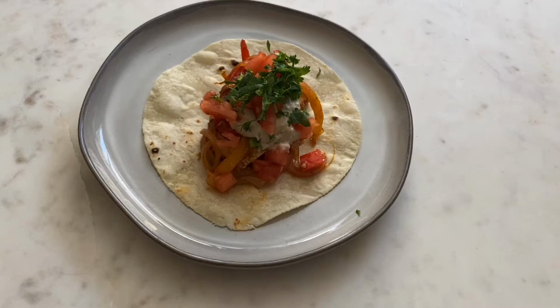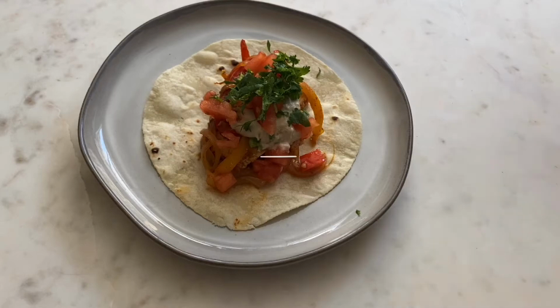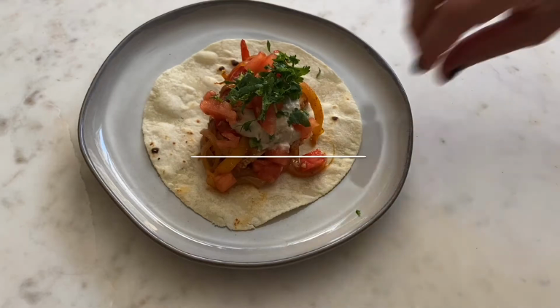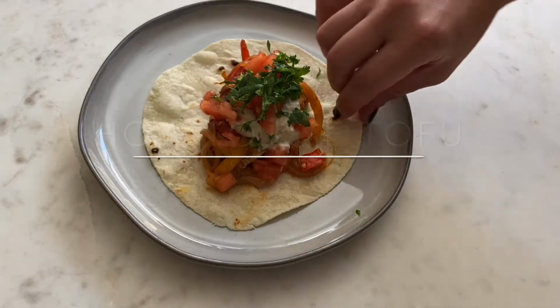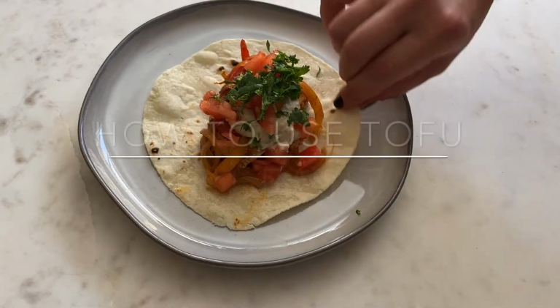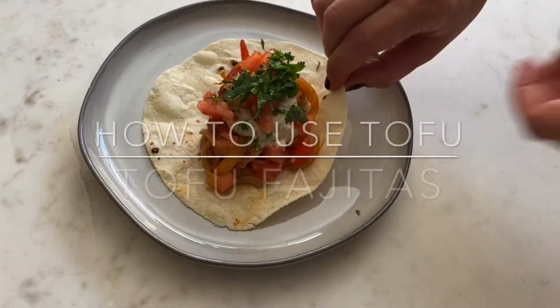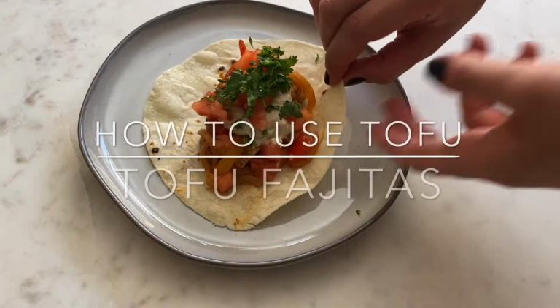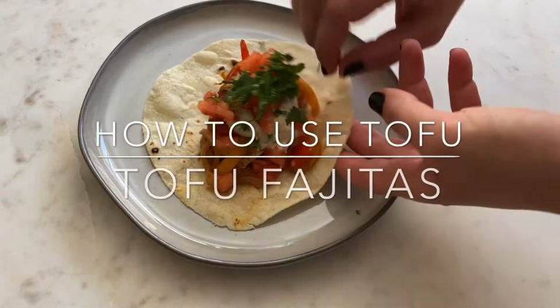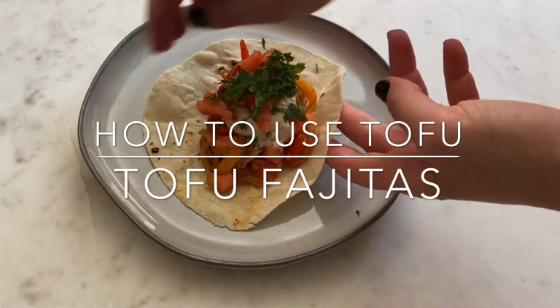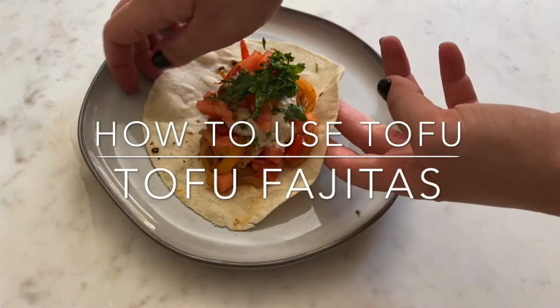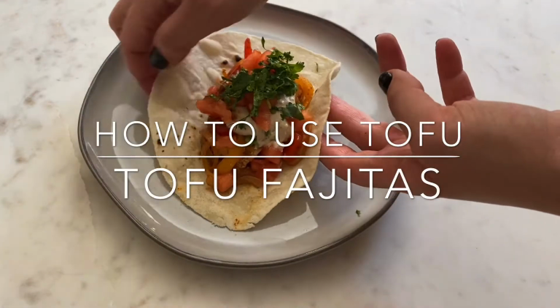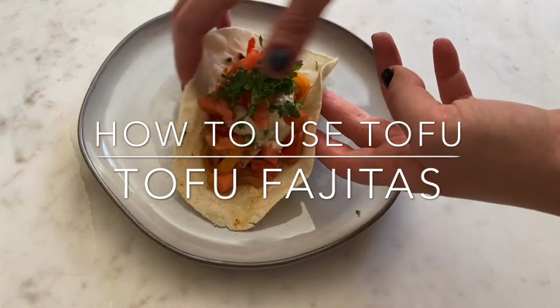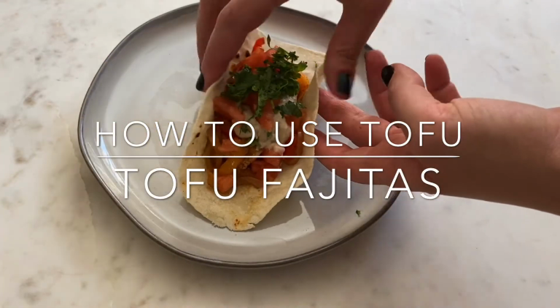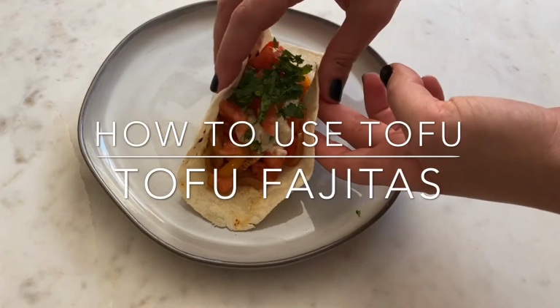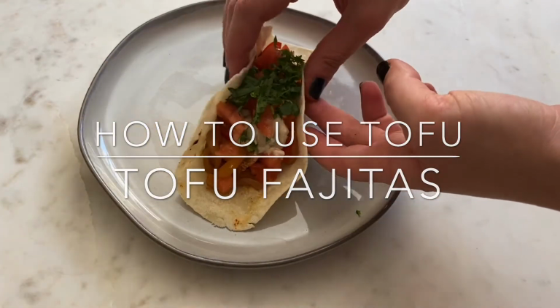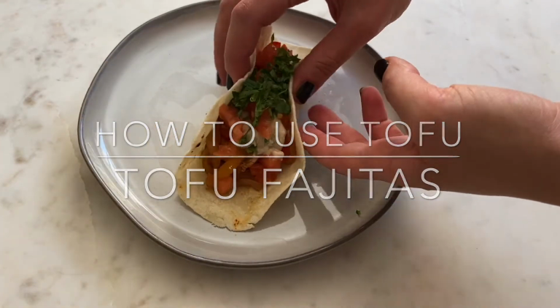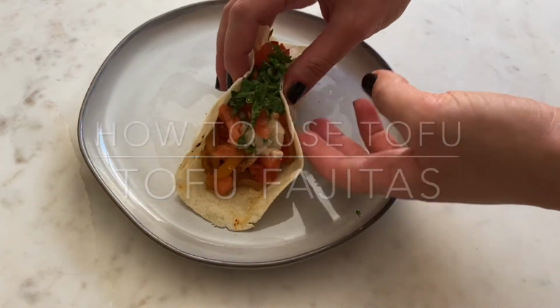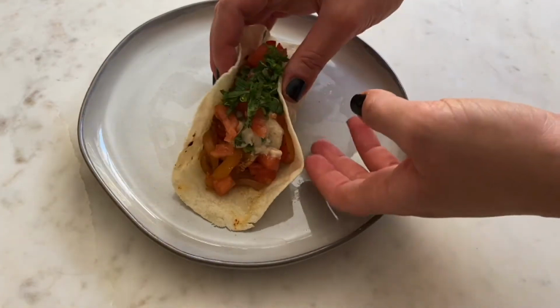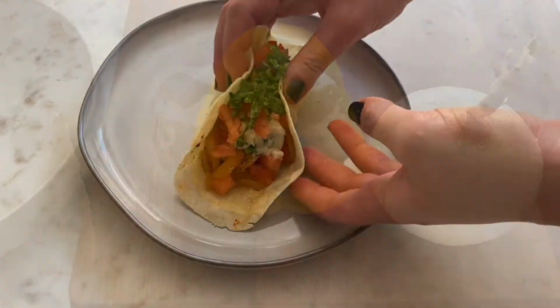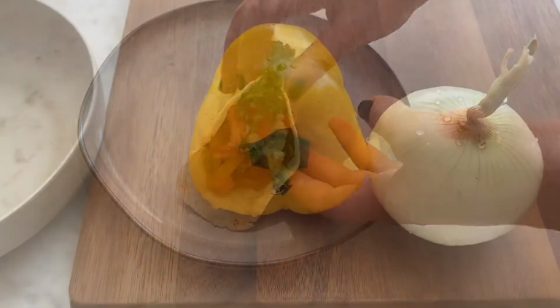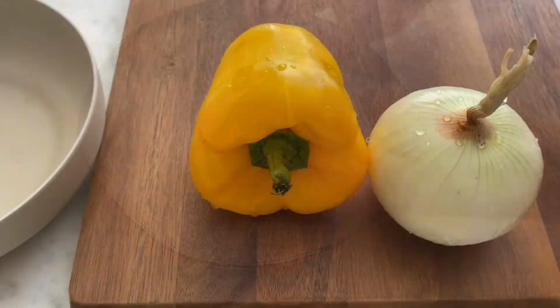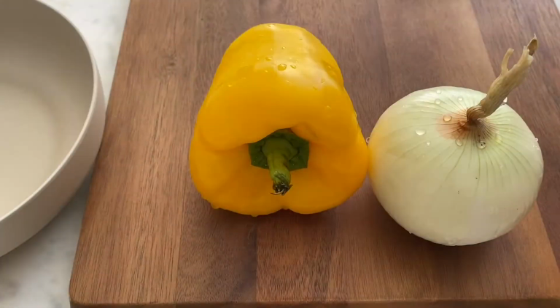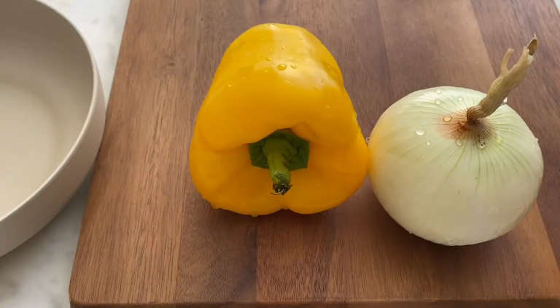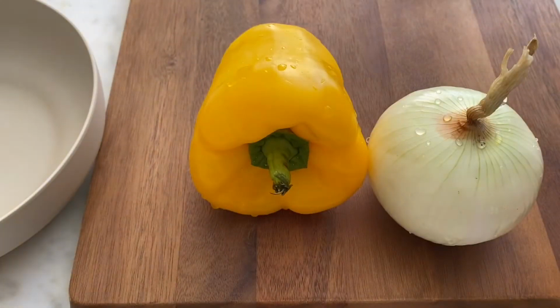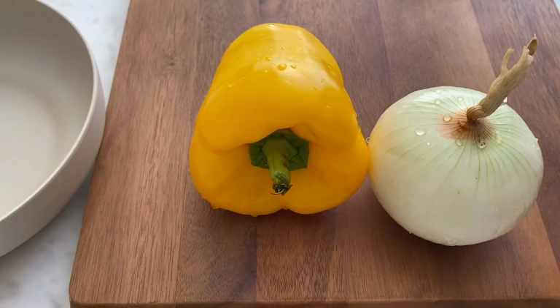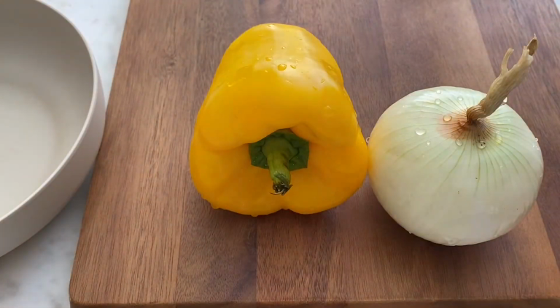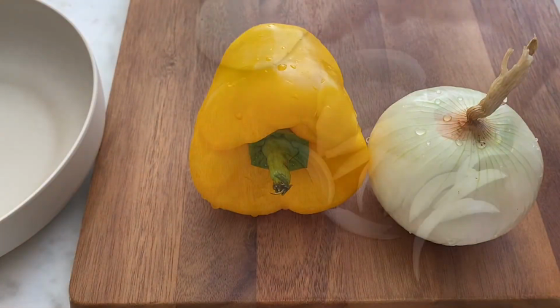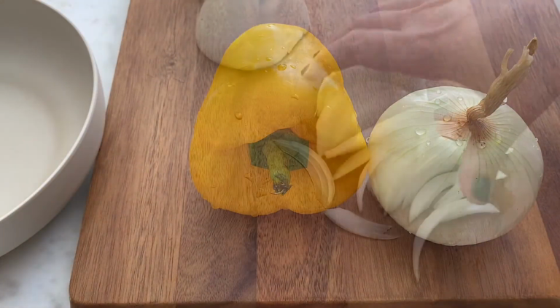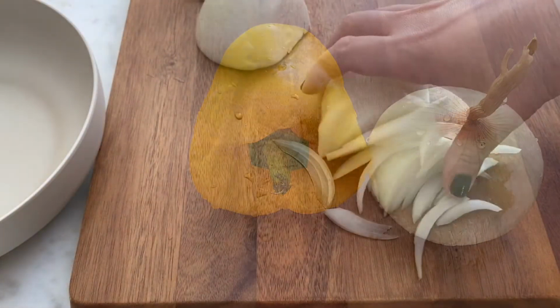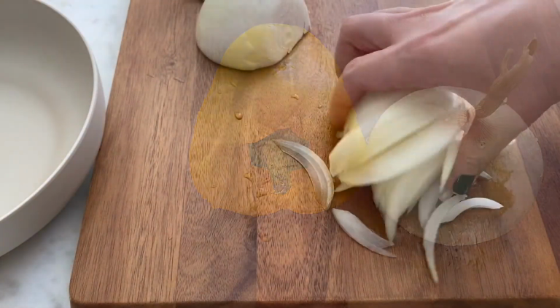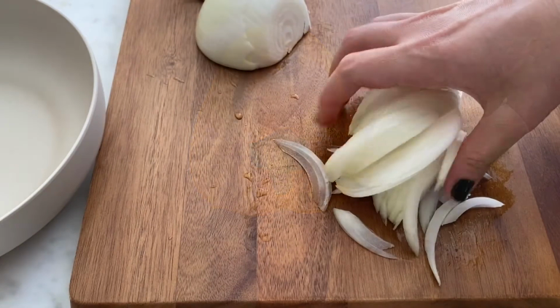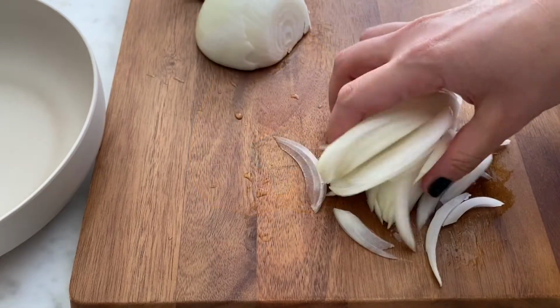Hi everyone! For part two of how to use tofu, I'm making fajitas with an almond flour tortilla.